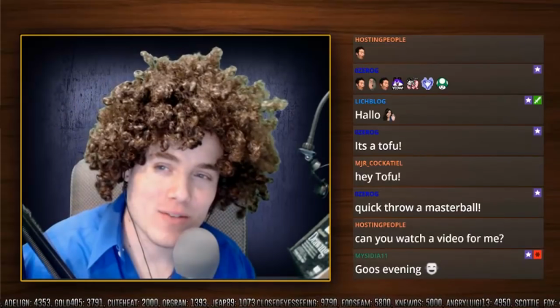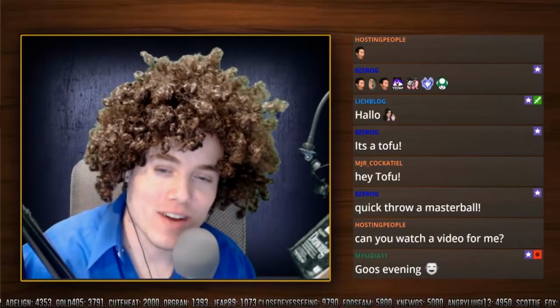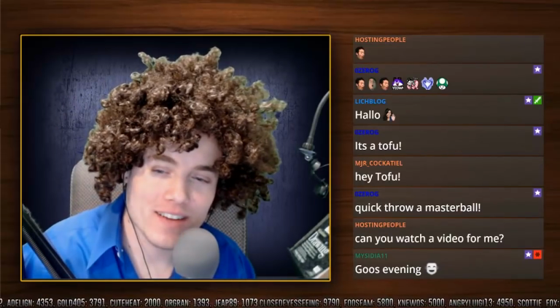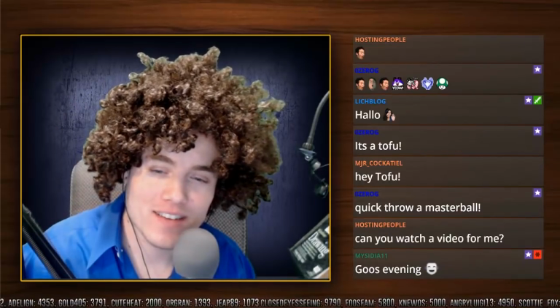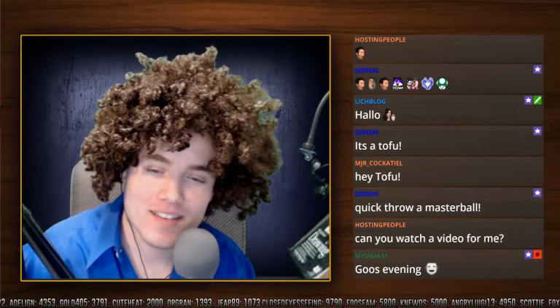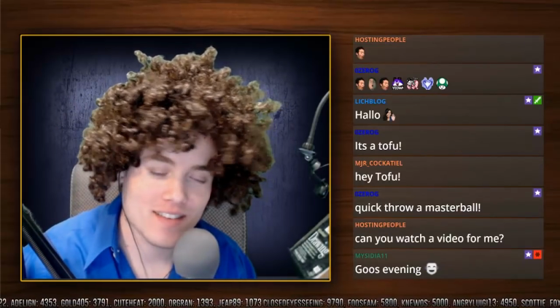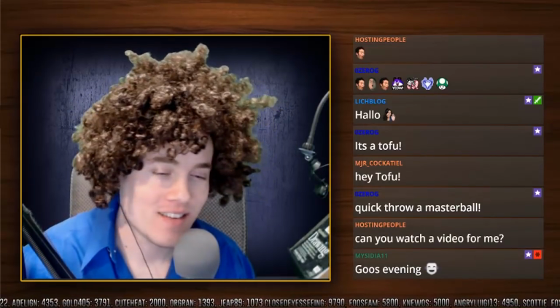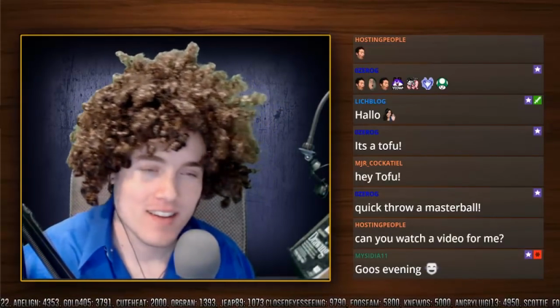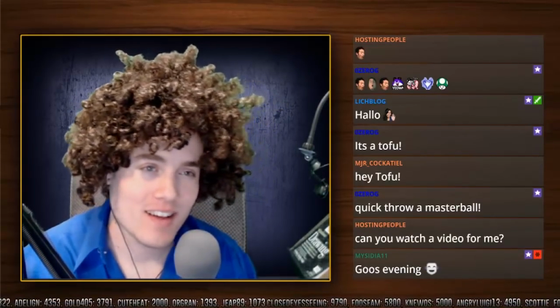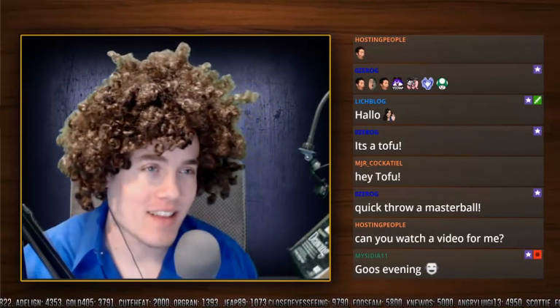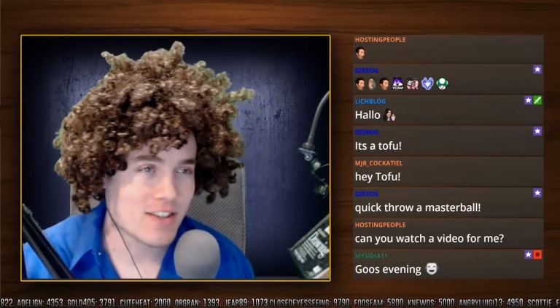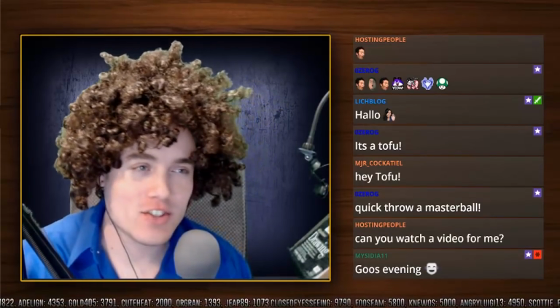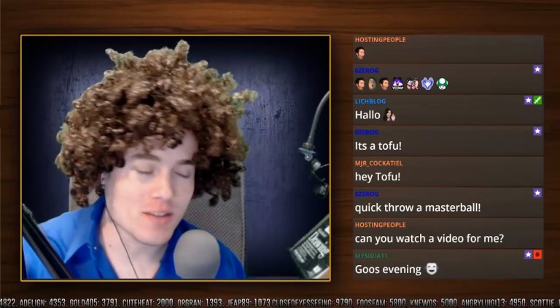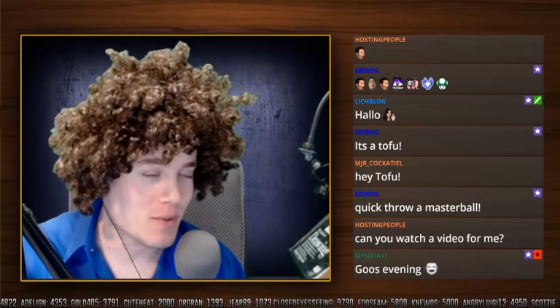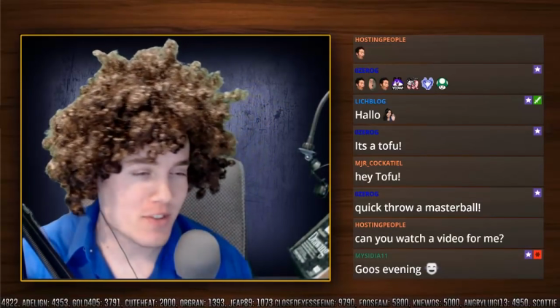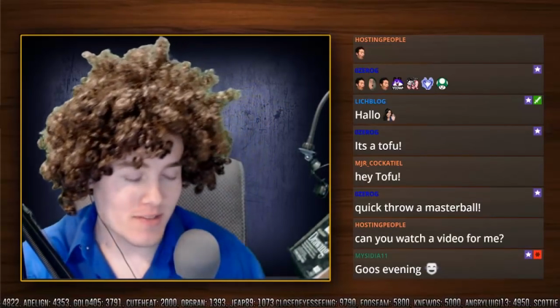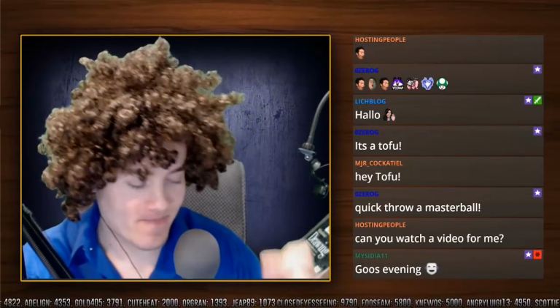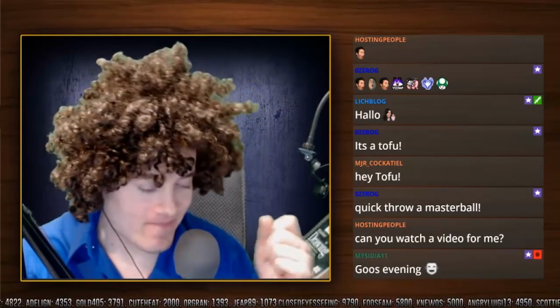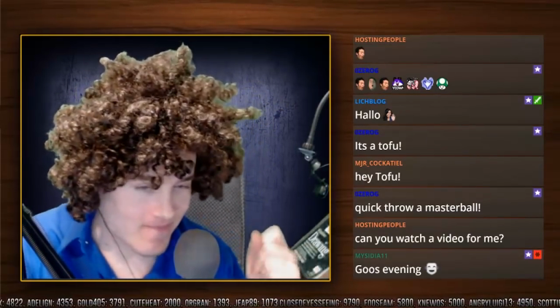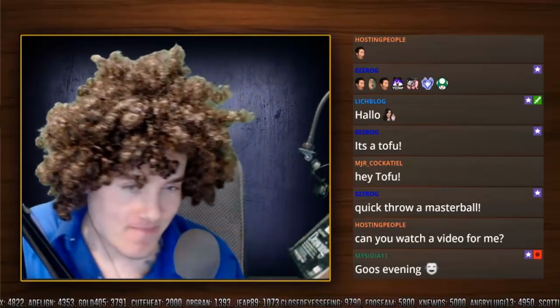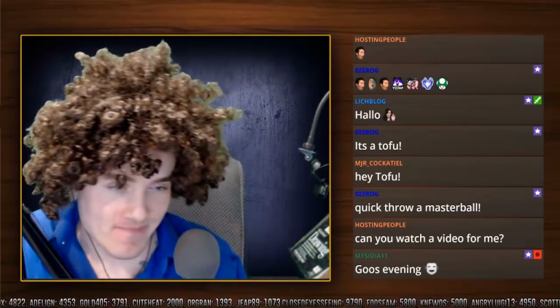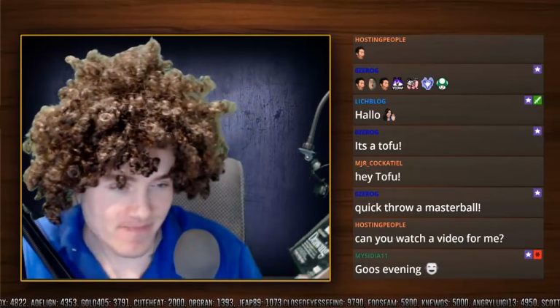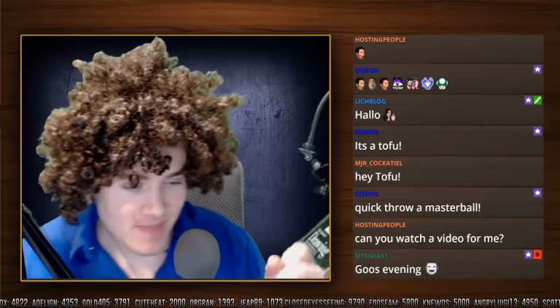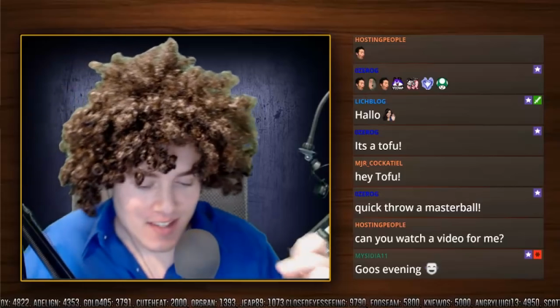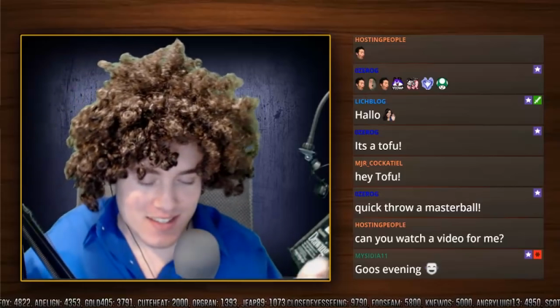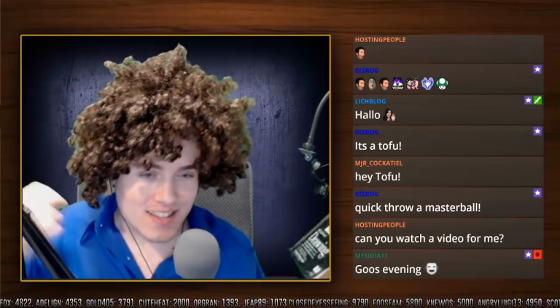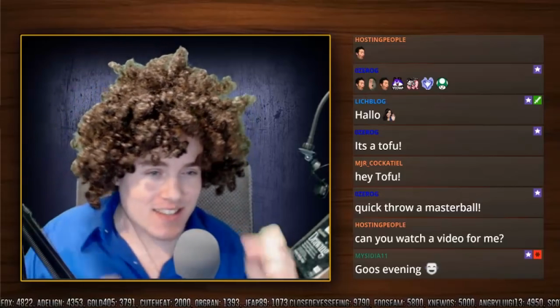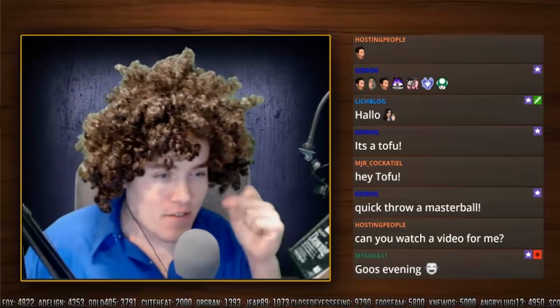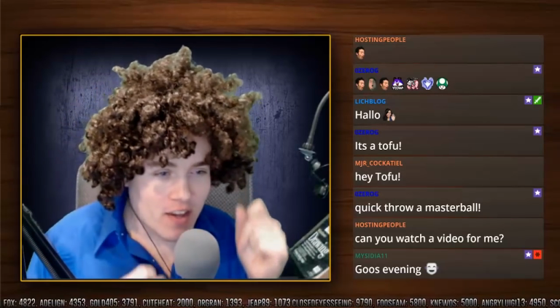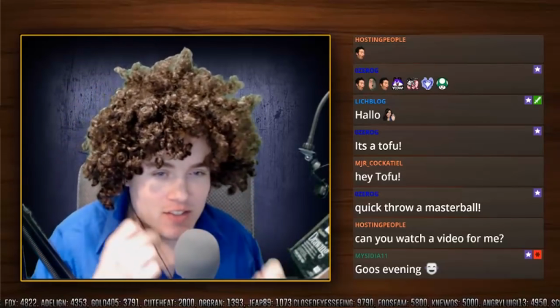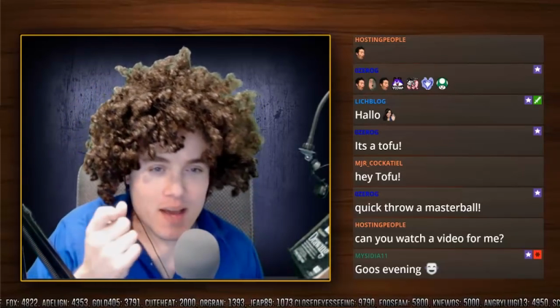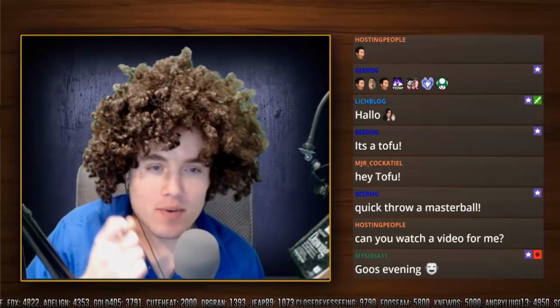Alrighty. Got that good chill music. It's a finger snapper.